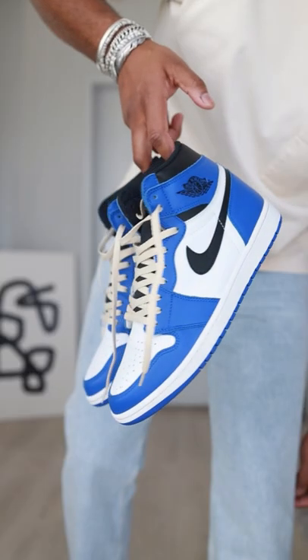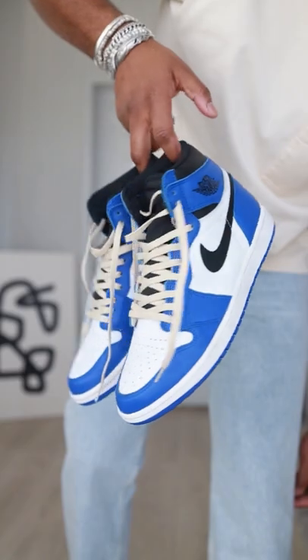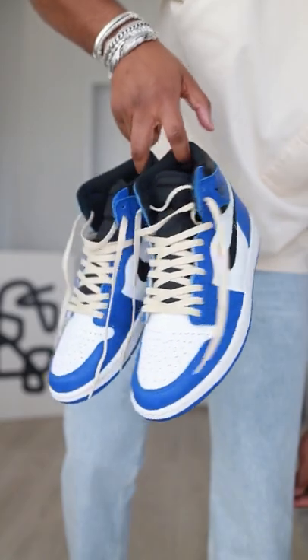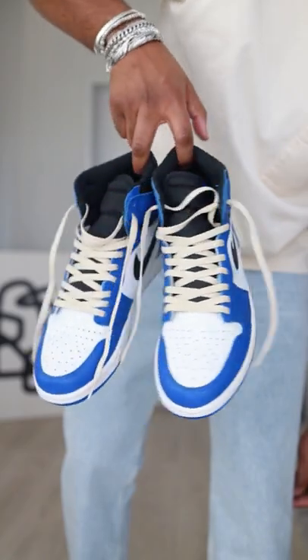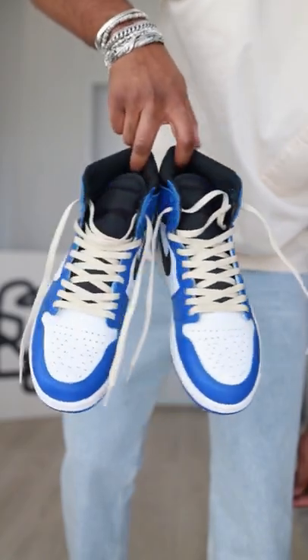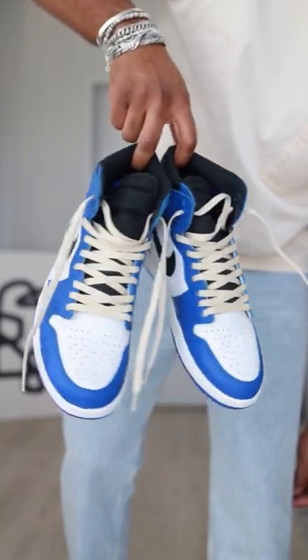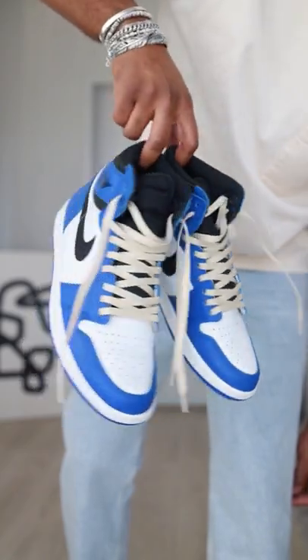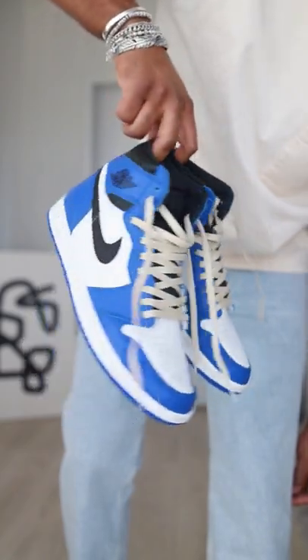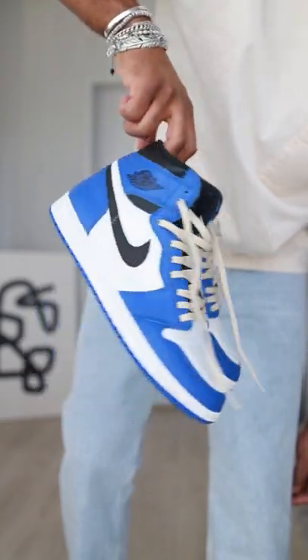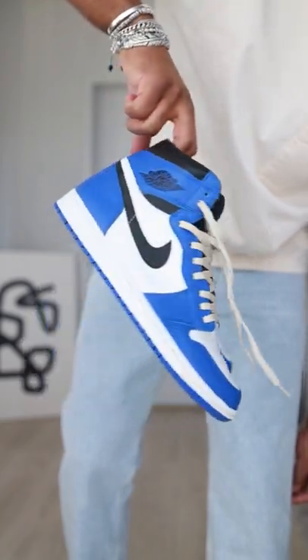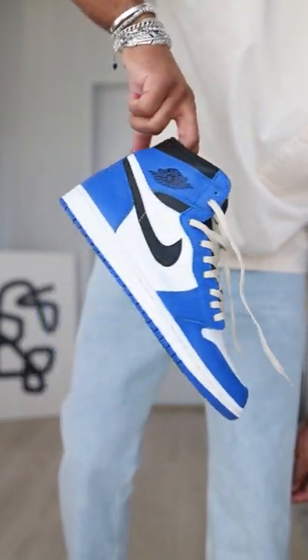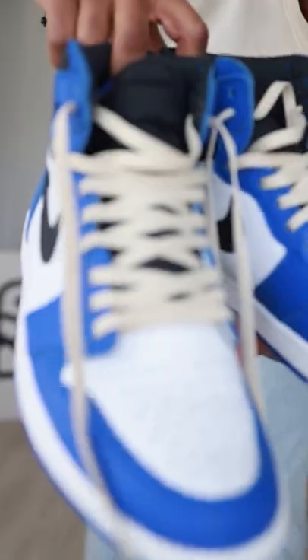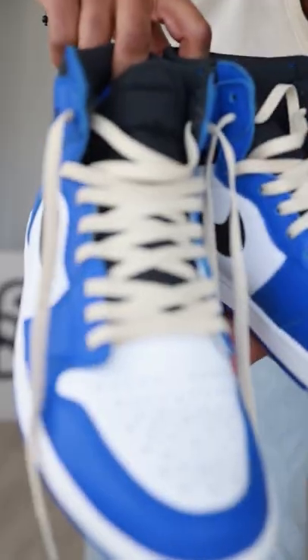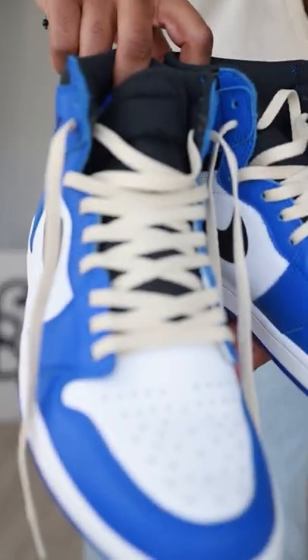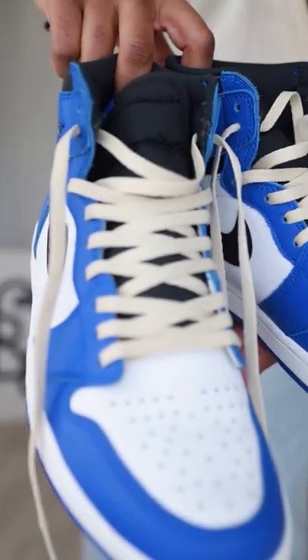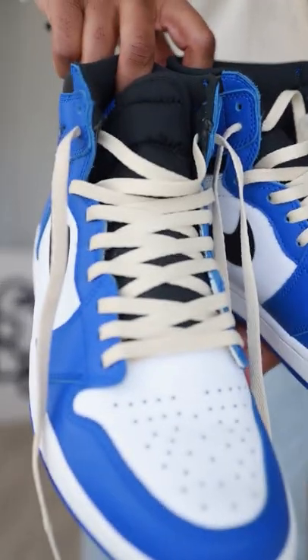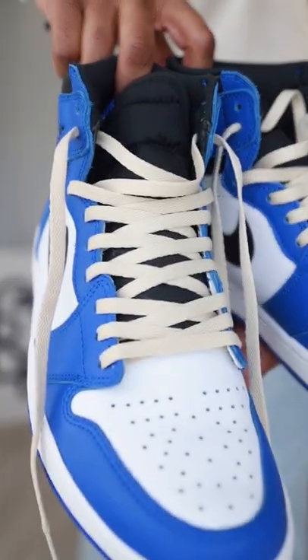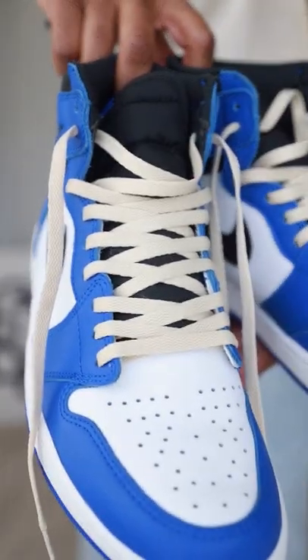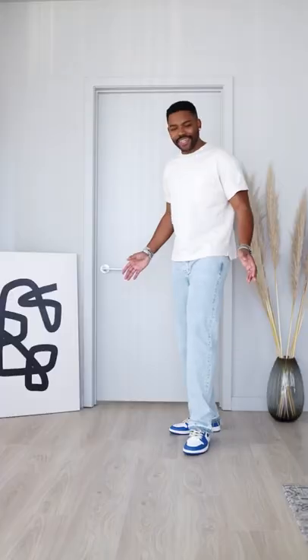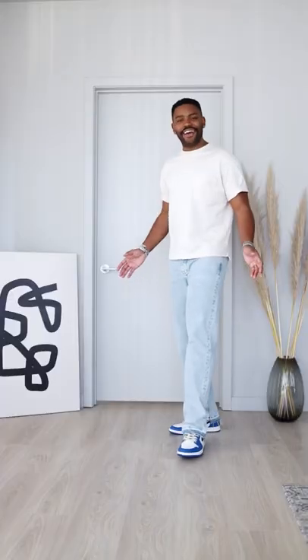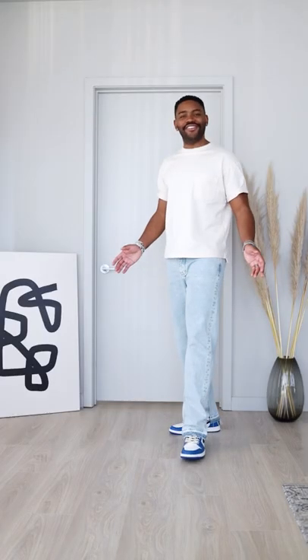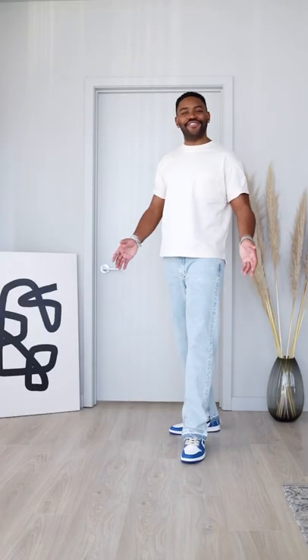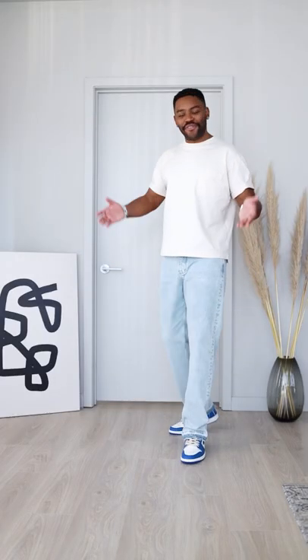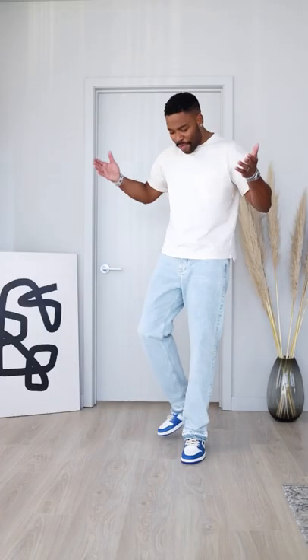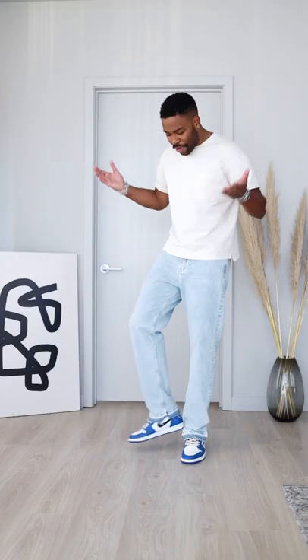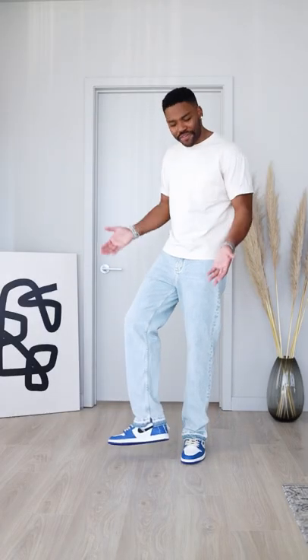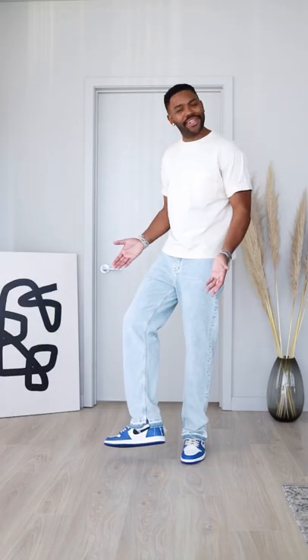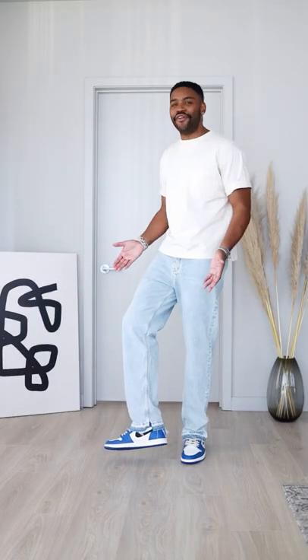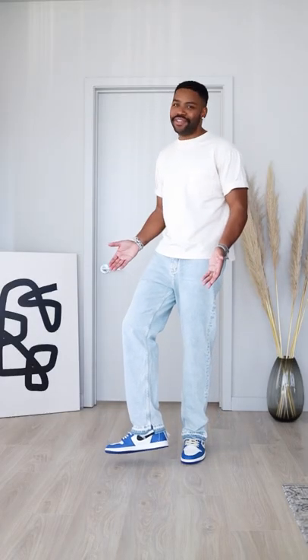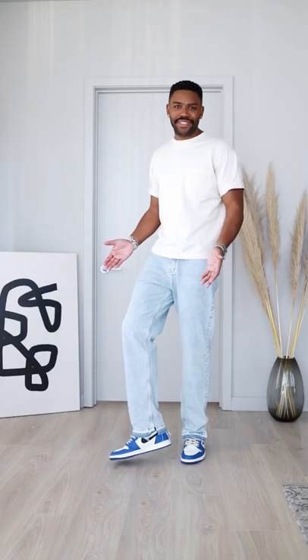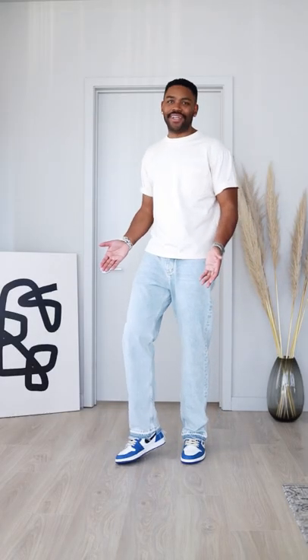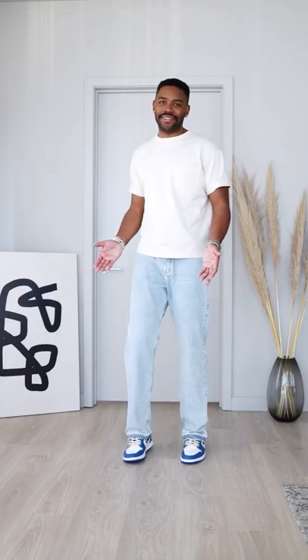Jordan 1 High Game Royal with the cream laces. Look how these just fall perfectly over the J's.